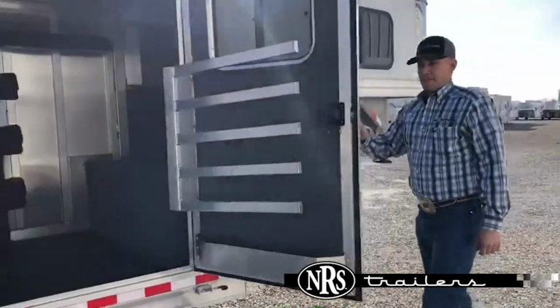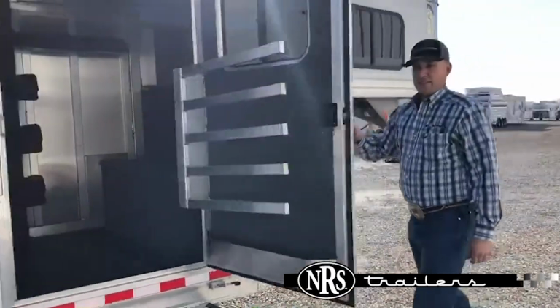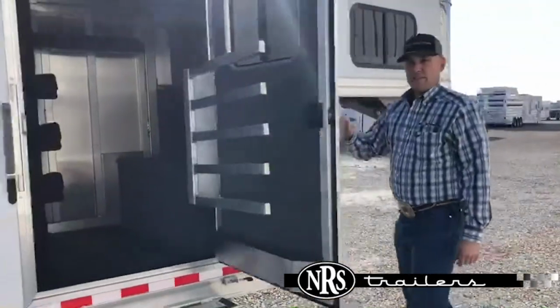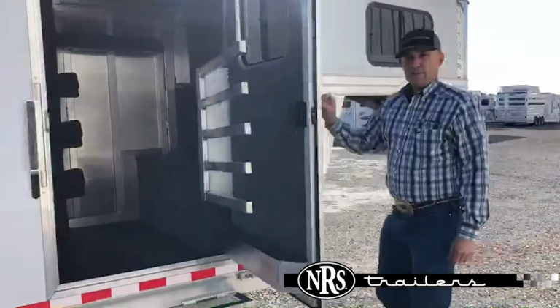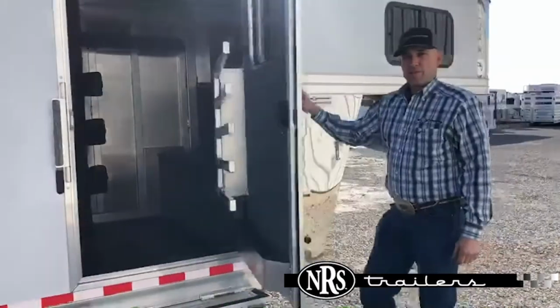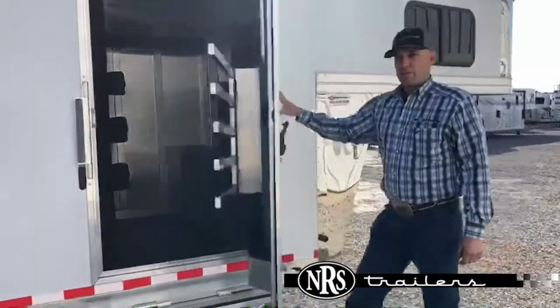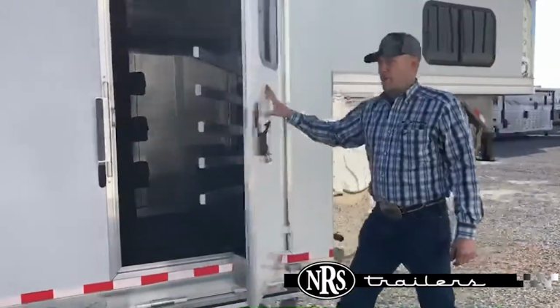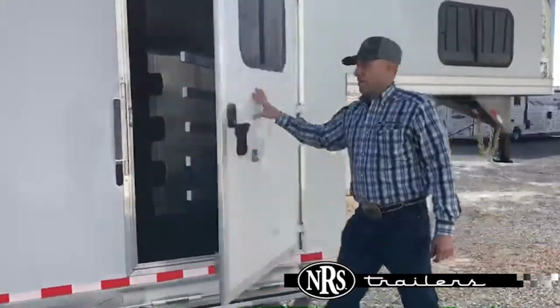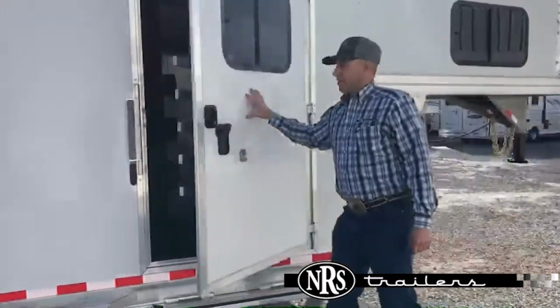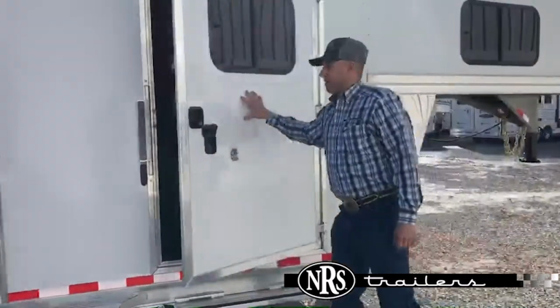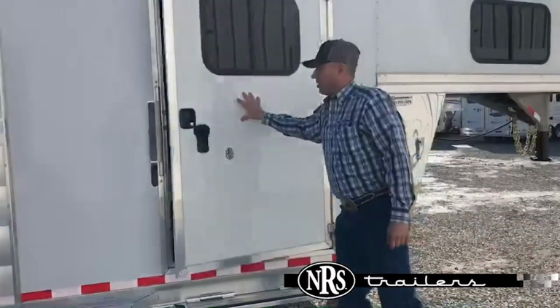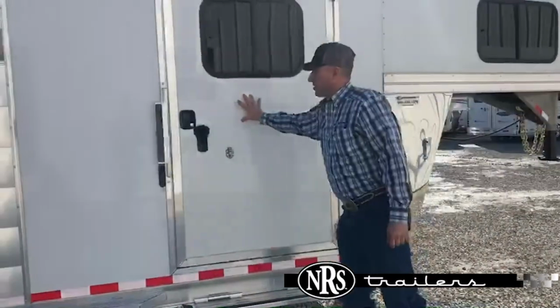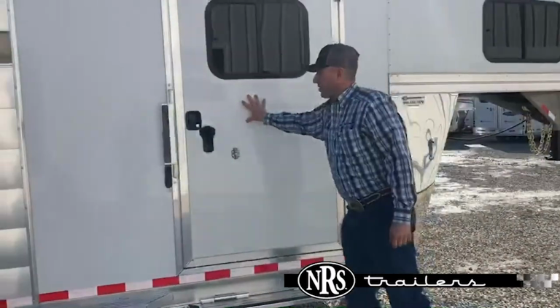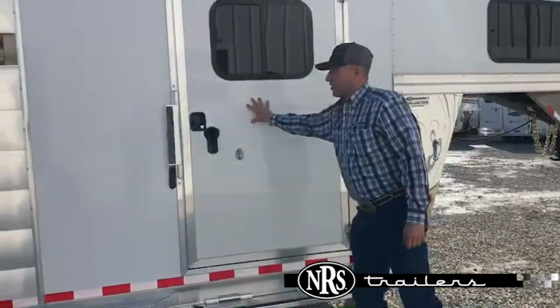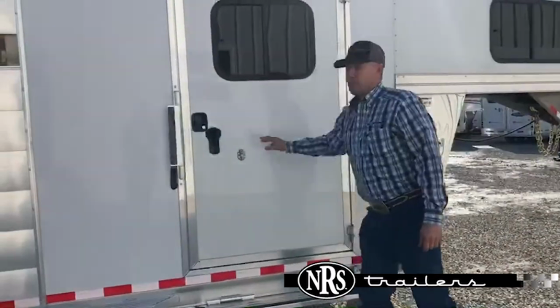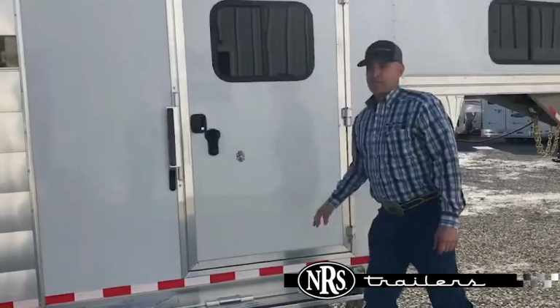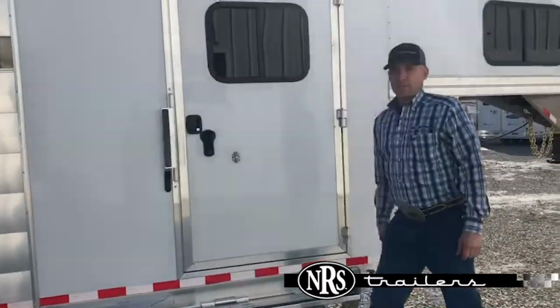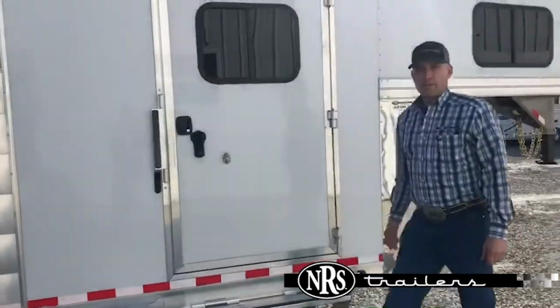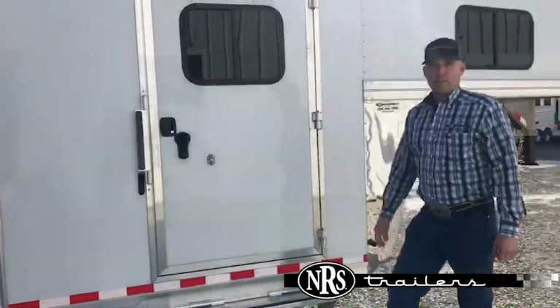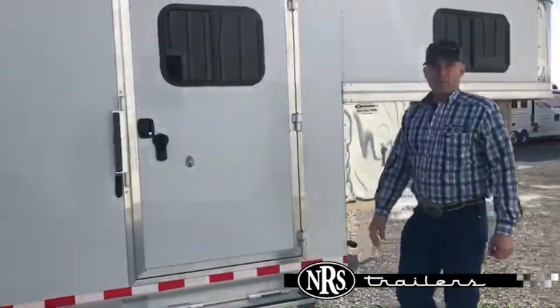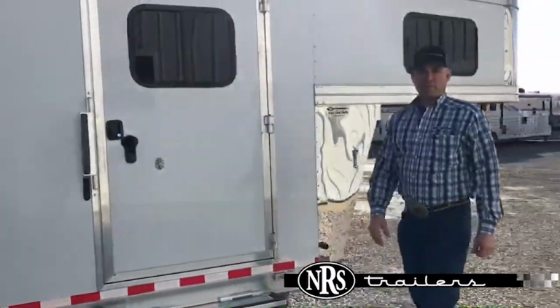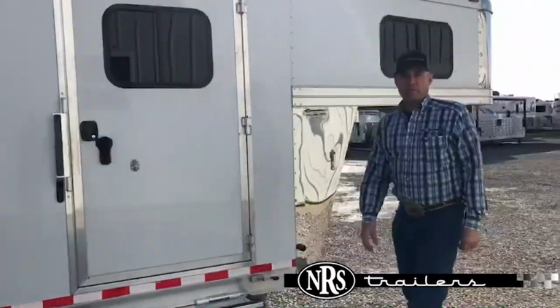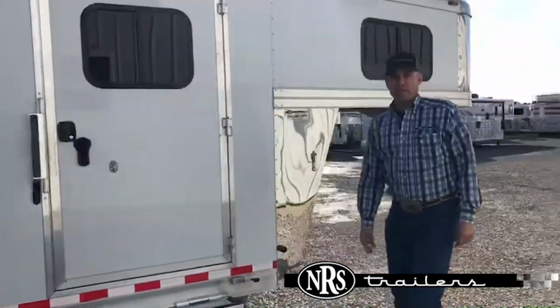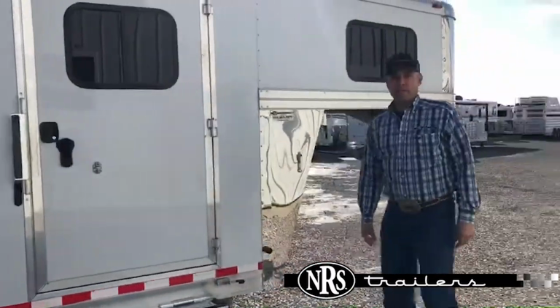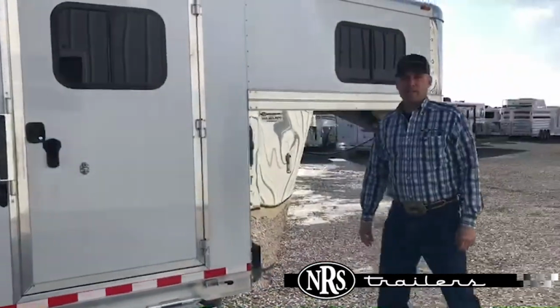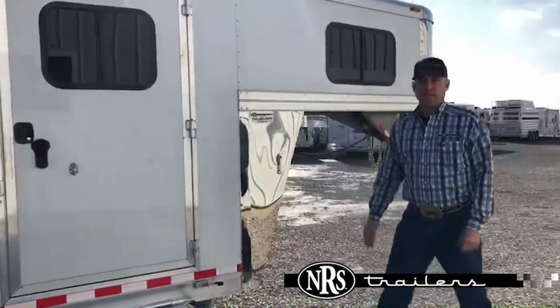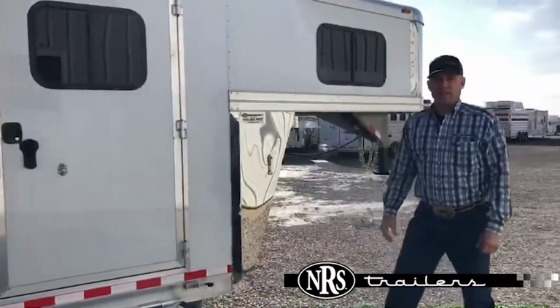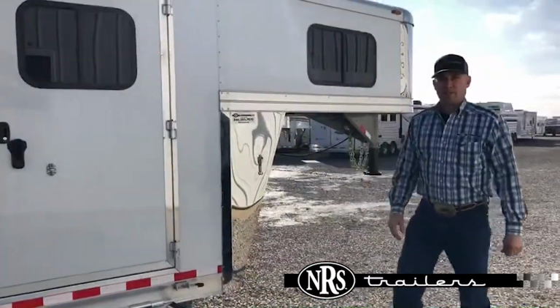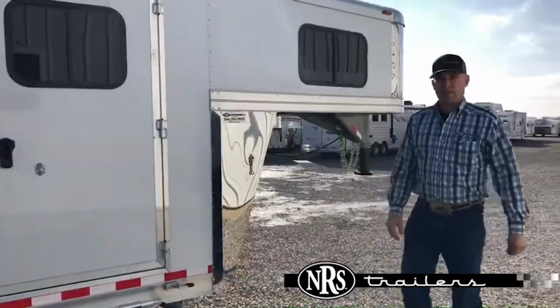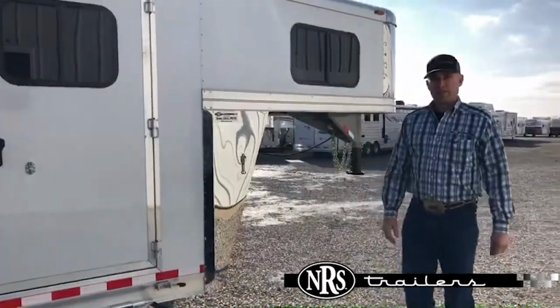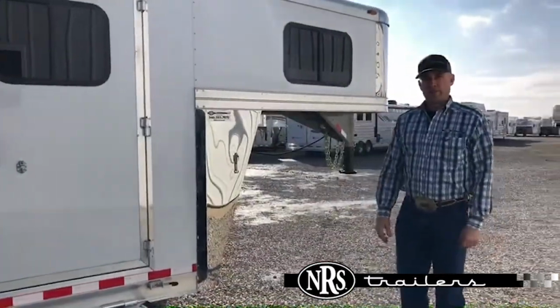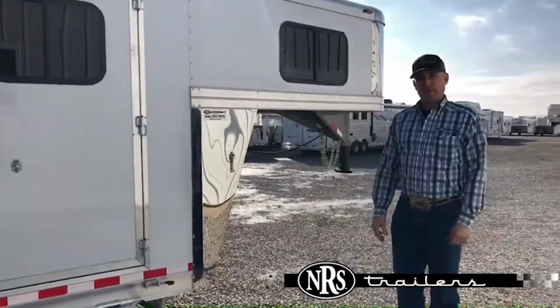Give us a call here at NRS Trailers for any more information on these trailers.